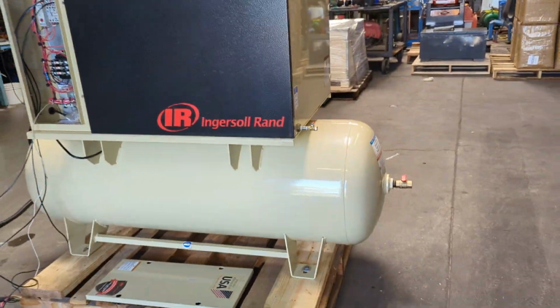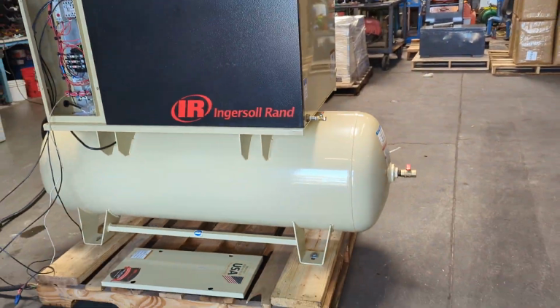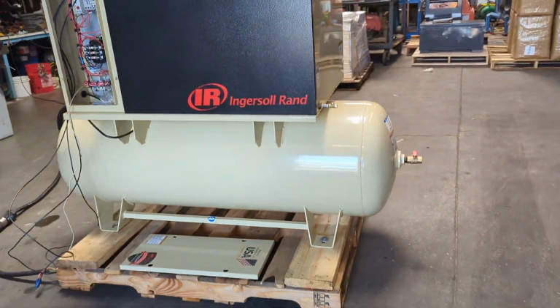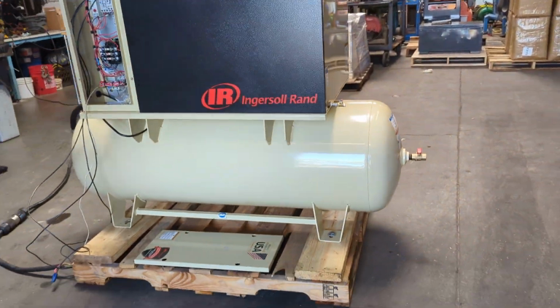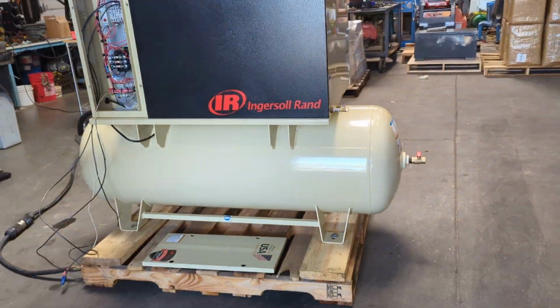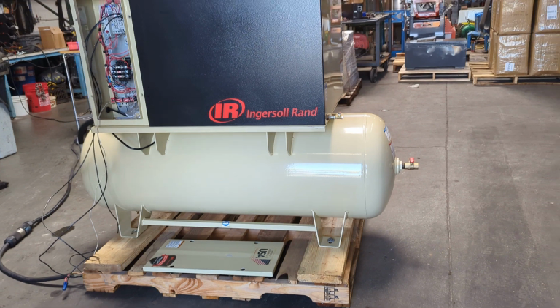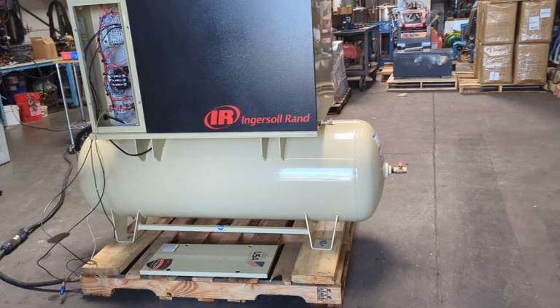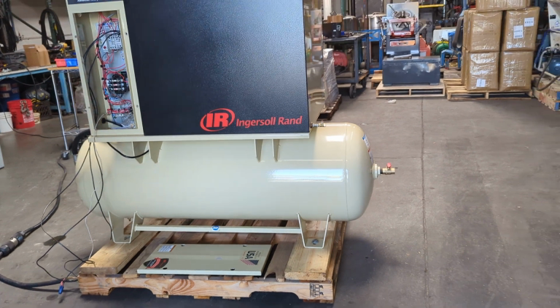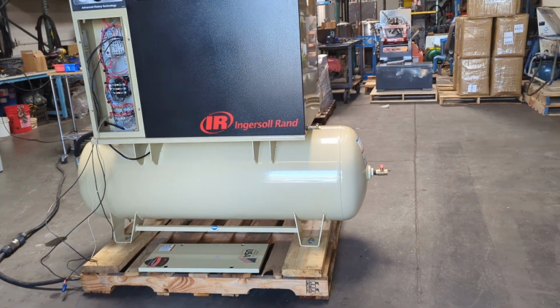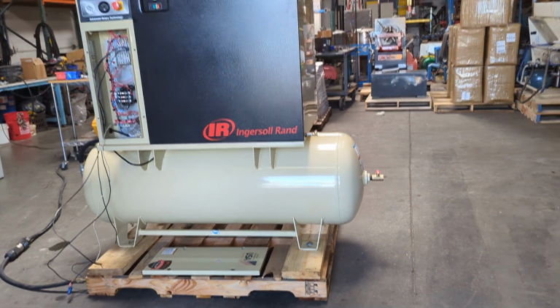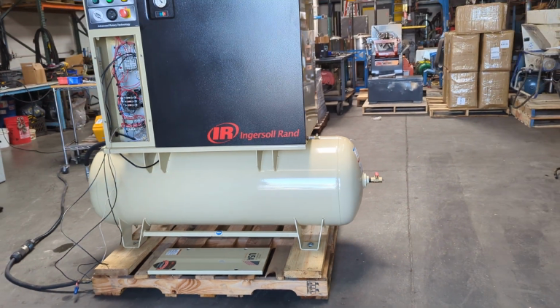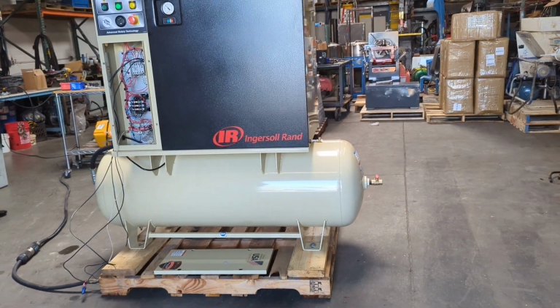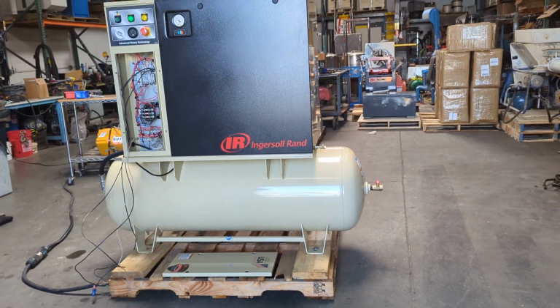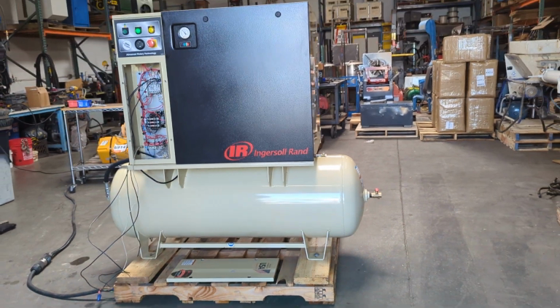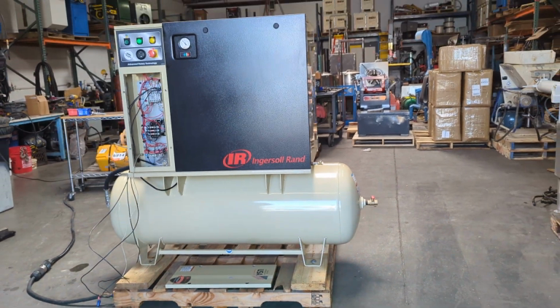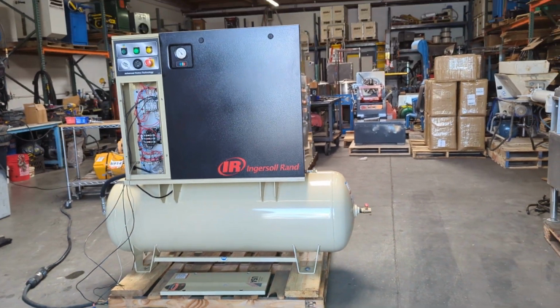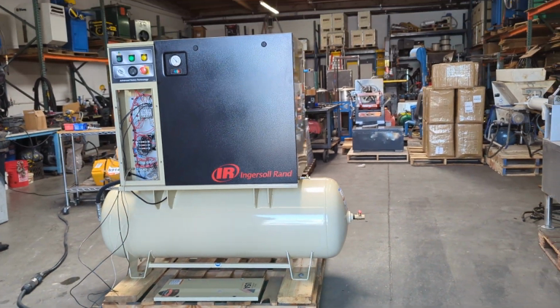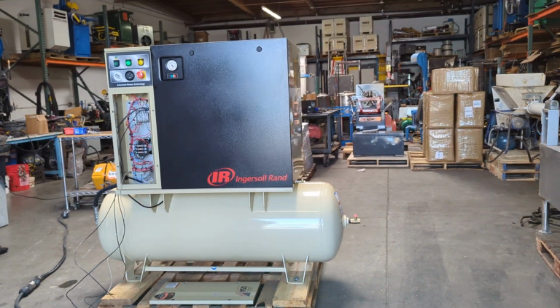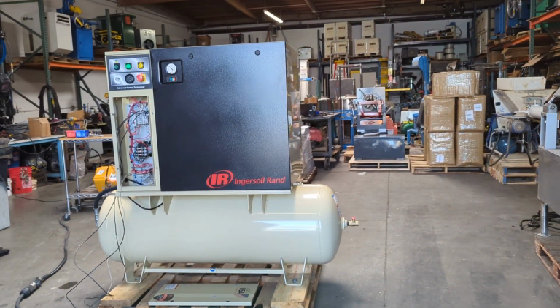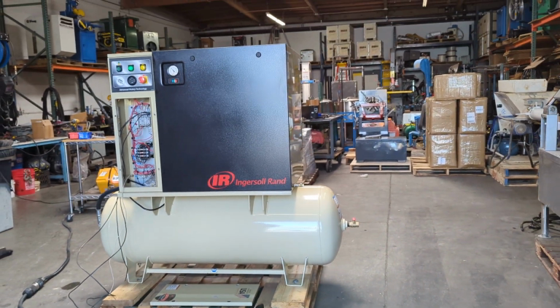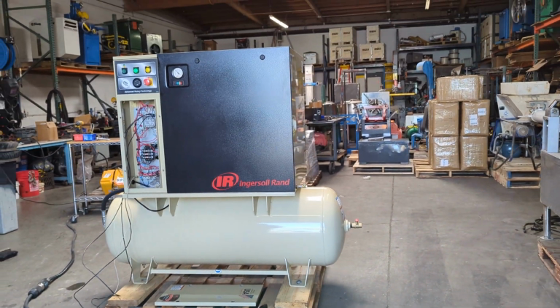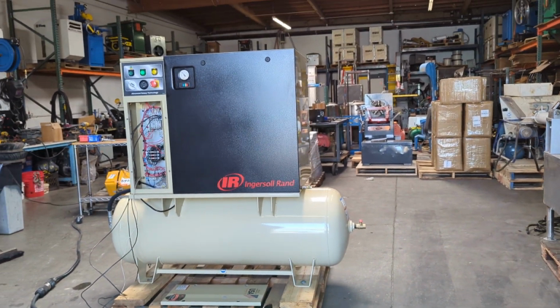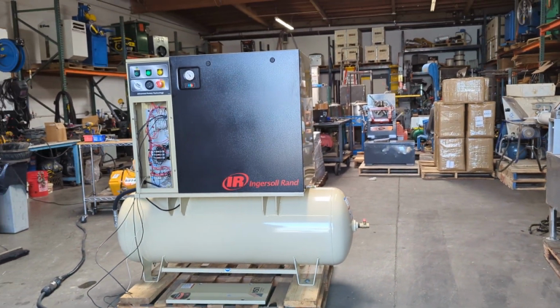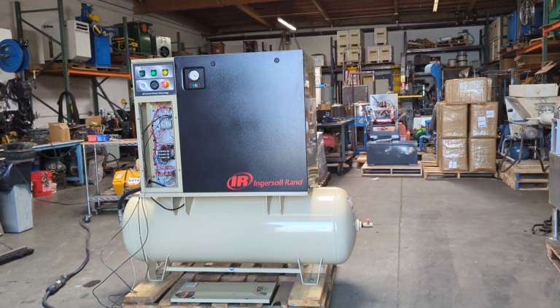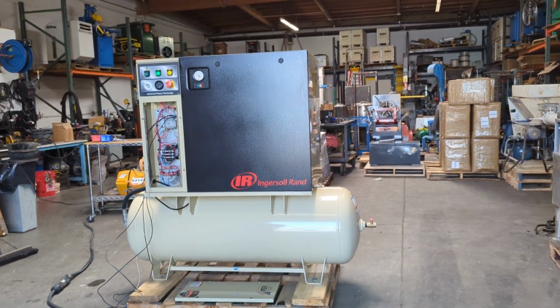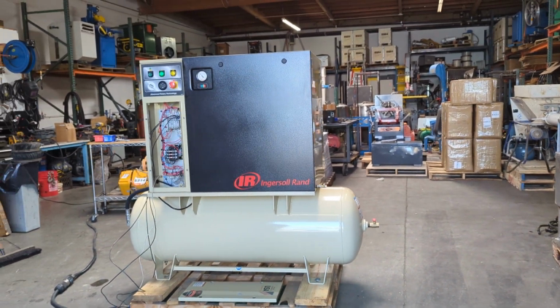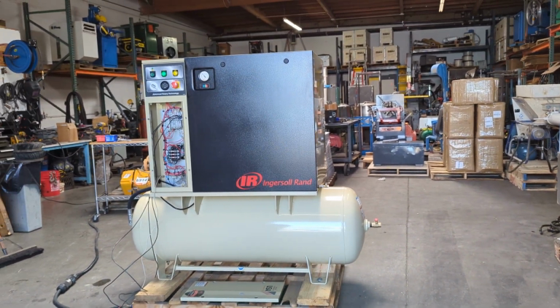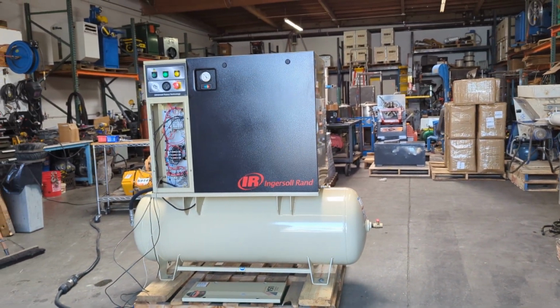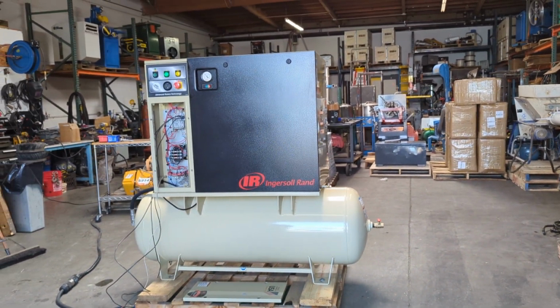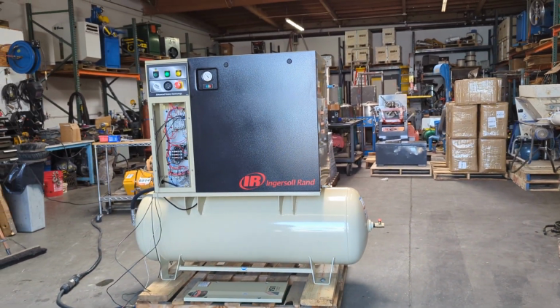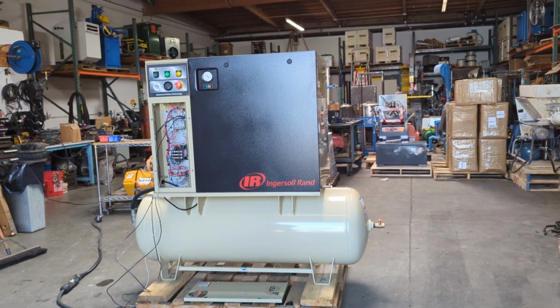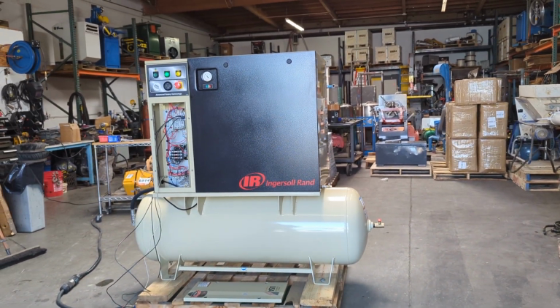That is the Ingersoll Rand 10 horsepower rotary screw air compressor.